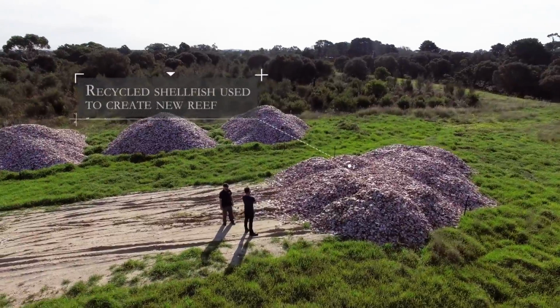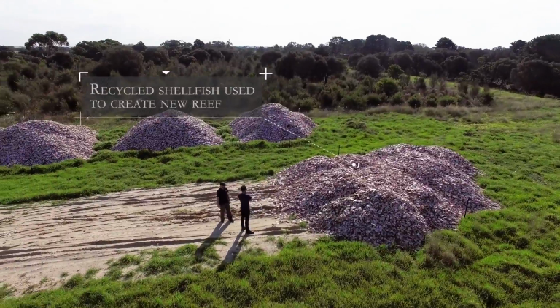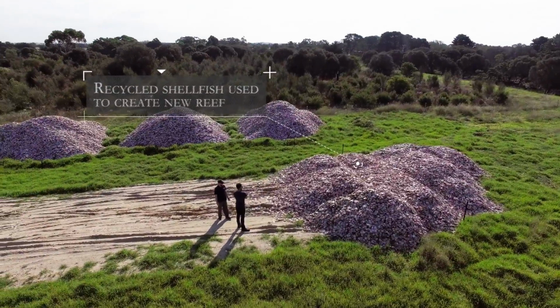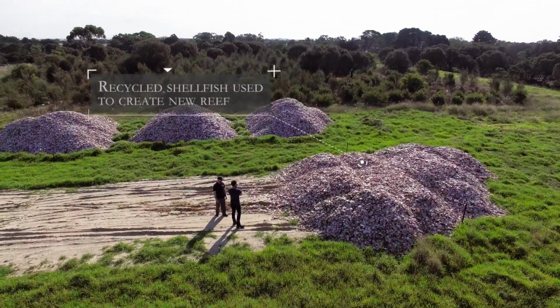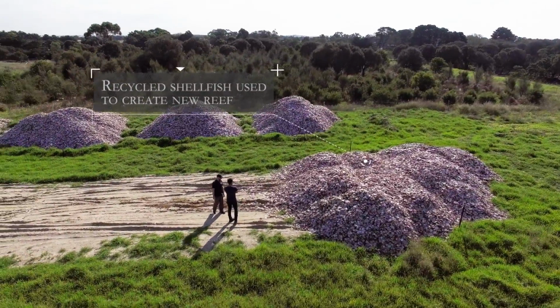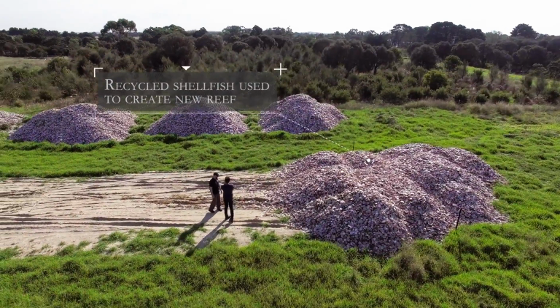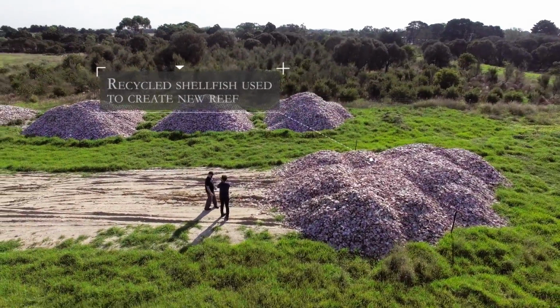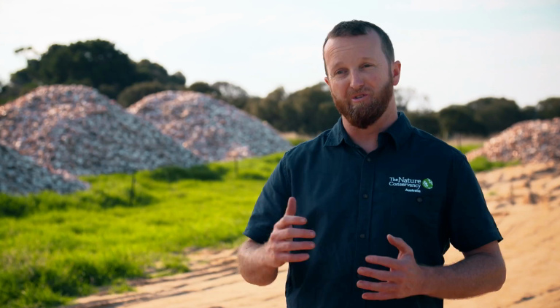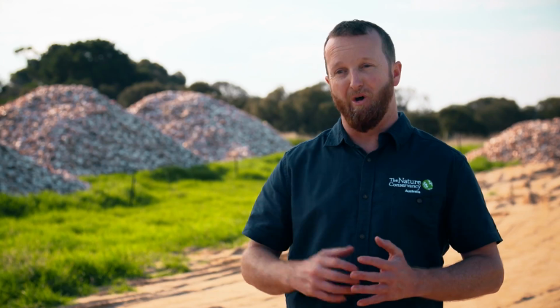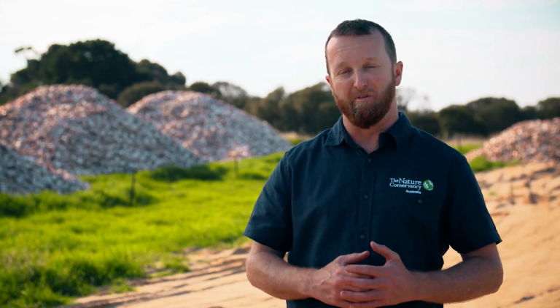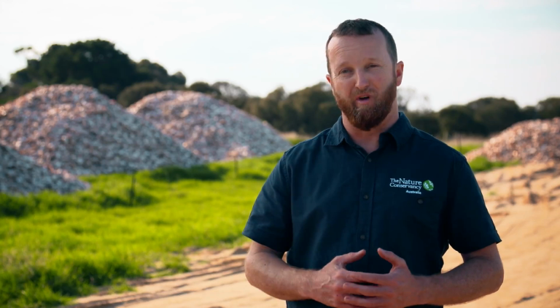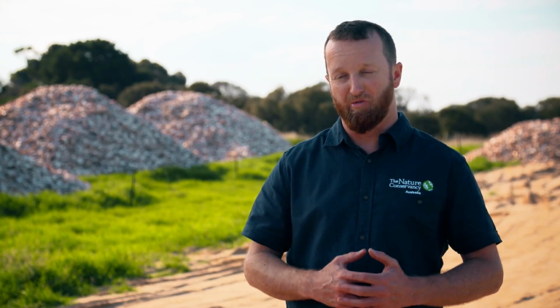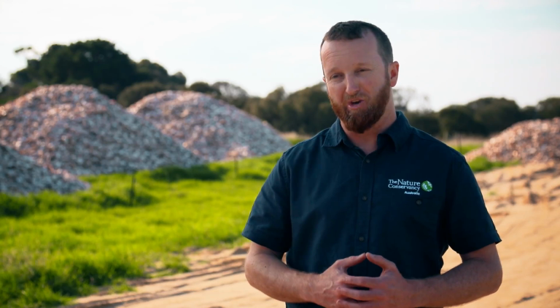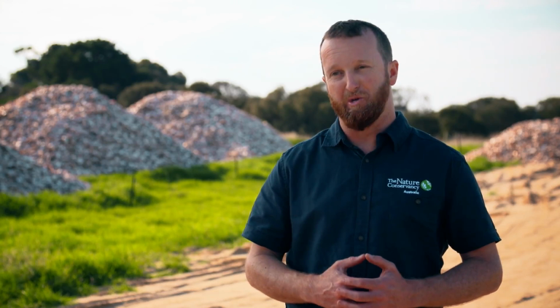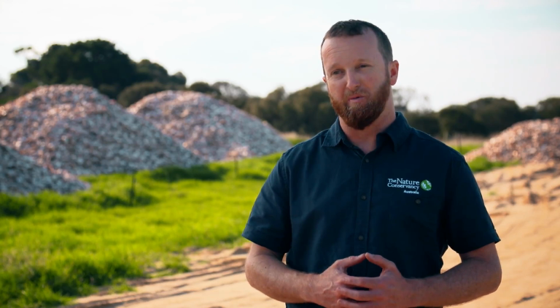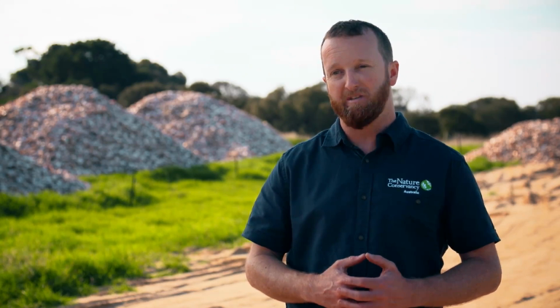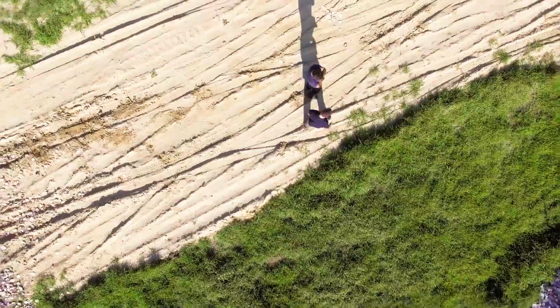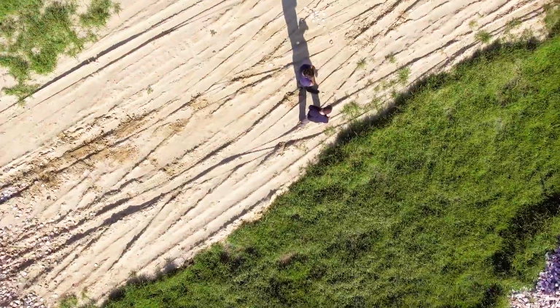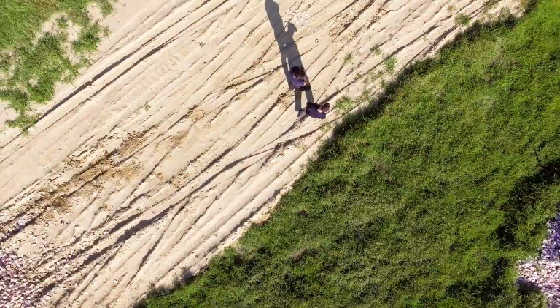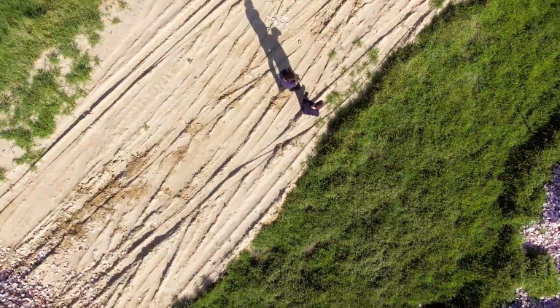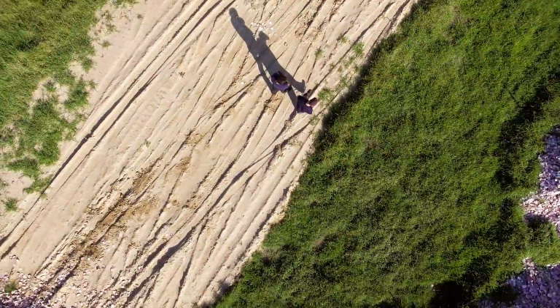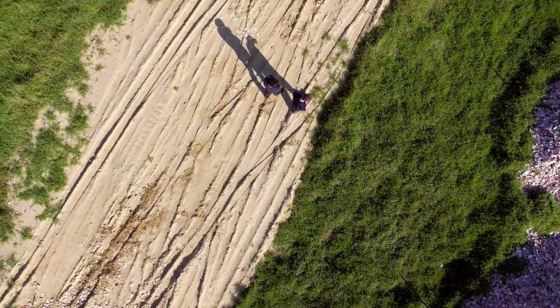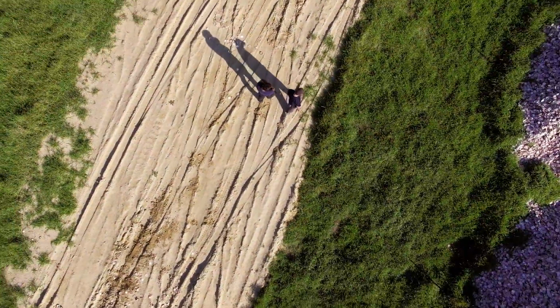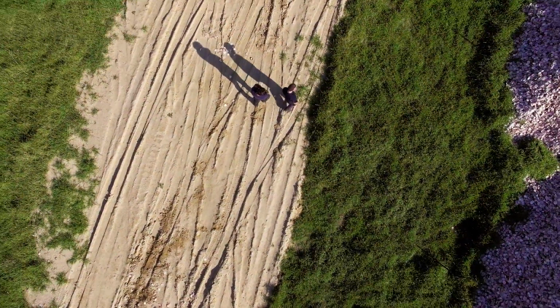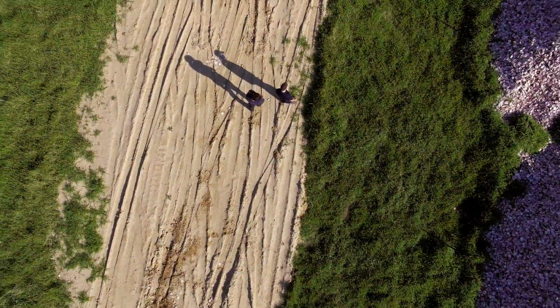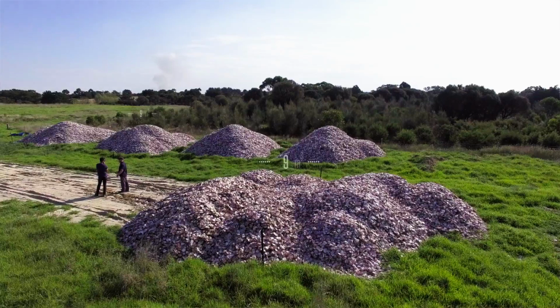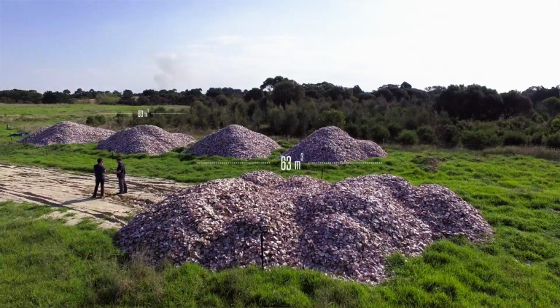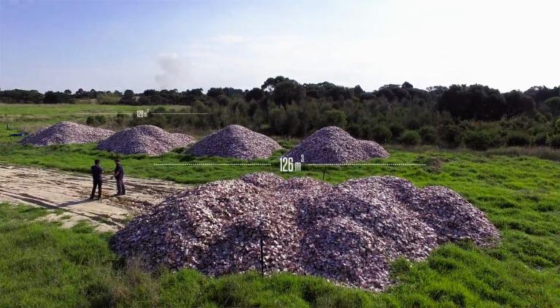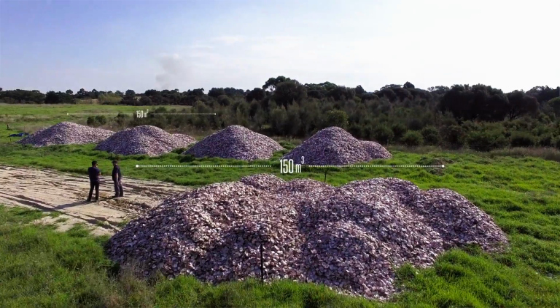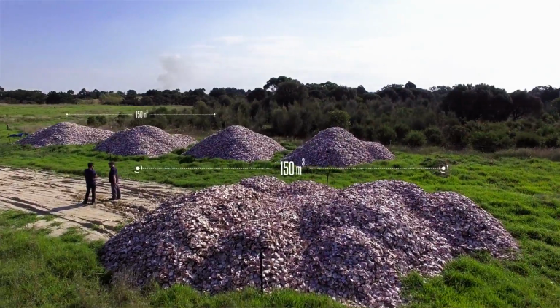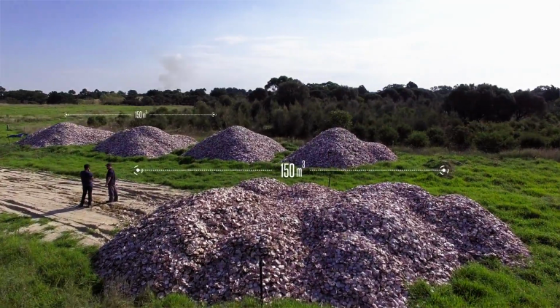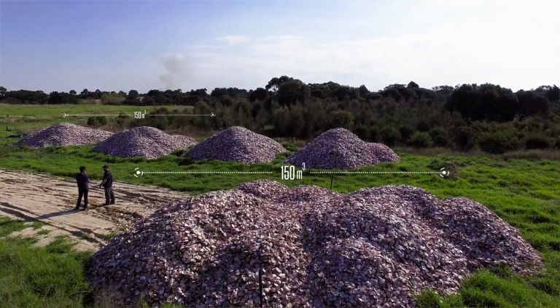These shells behind me — there's around 300 cubic metres. If we weren't recycling these shells, they would be in landfill right now.